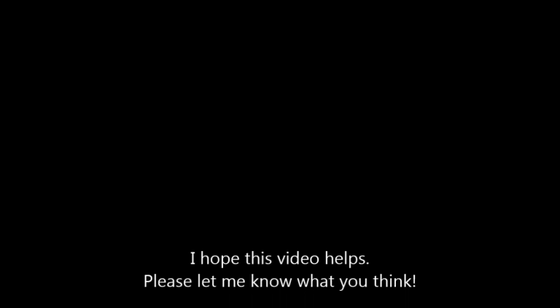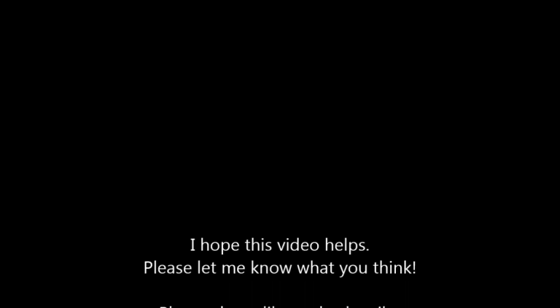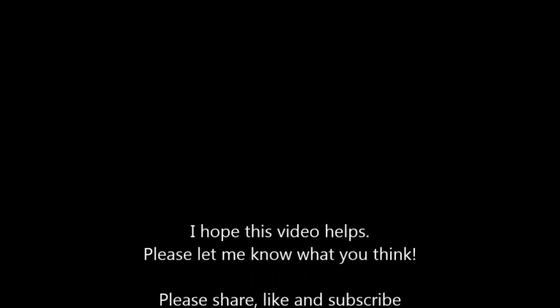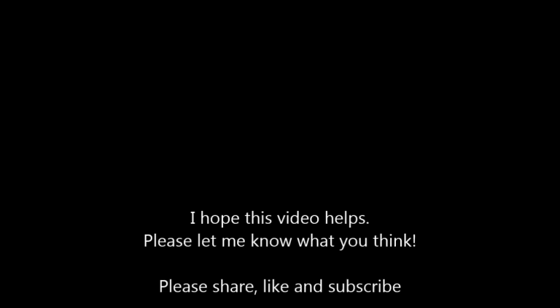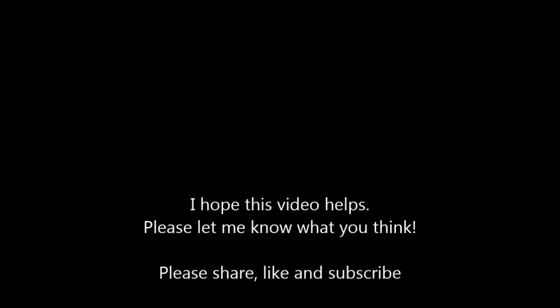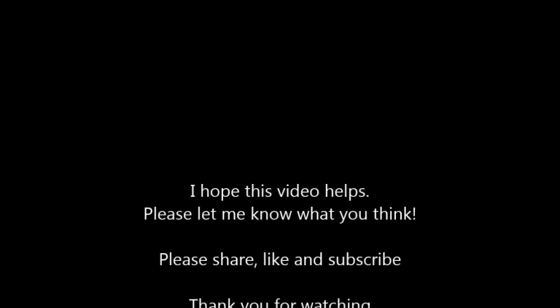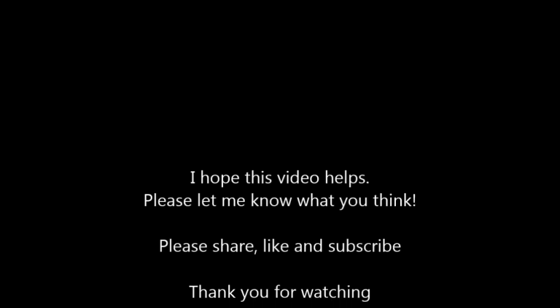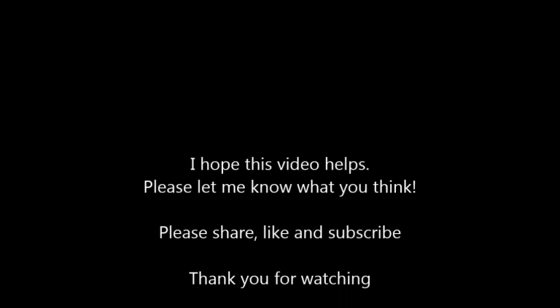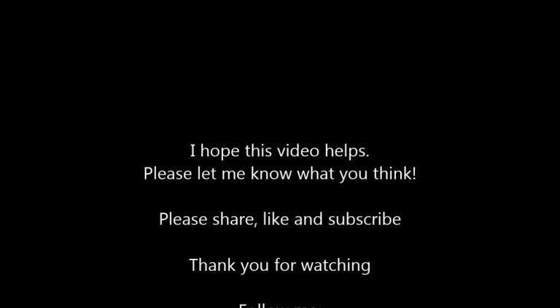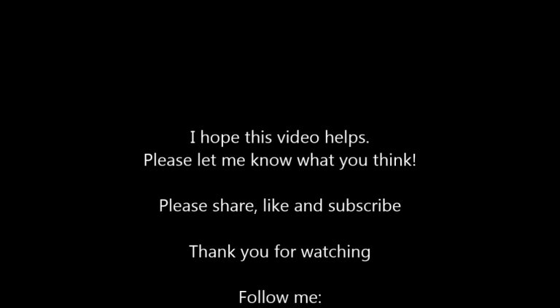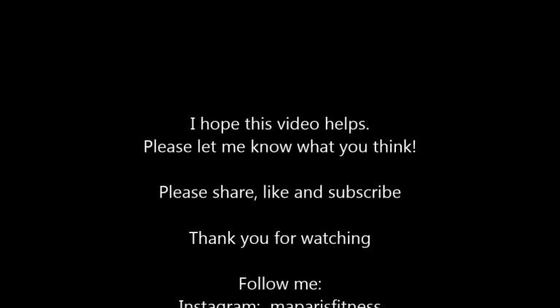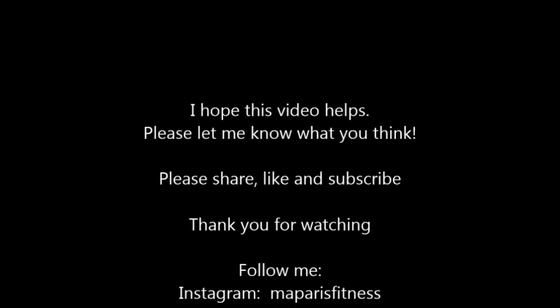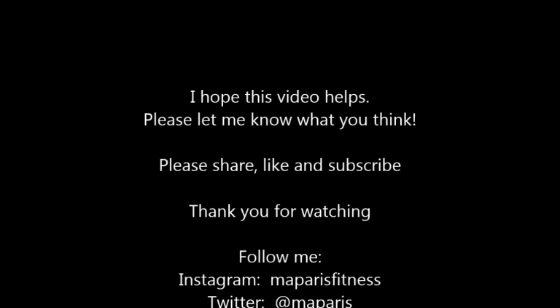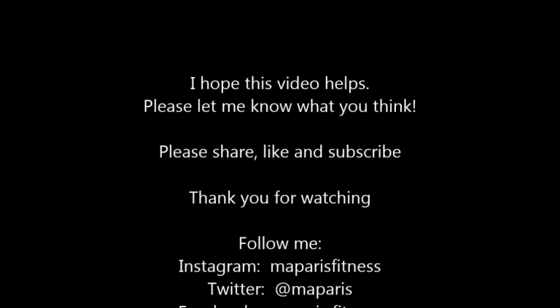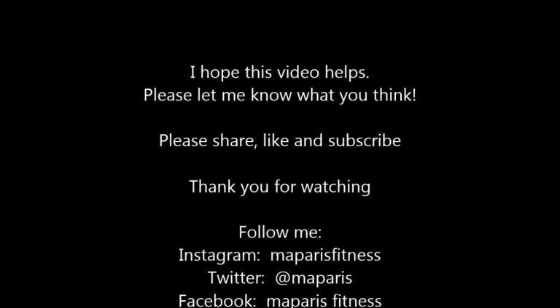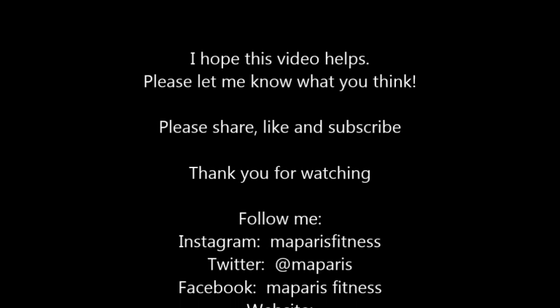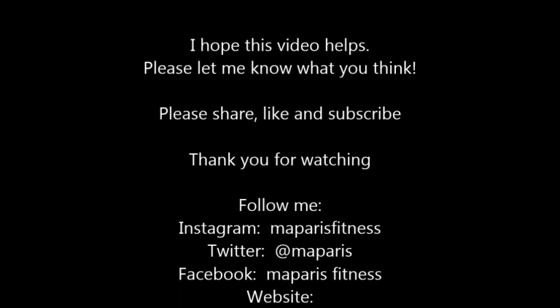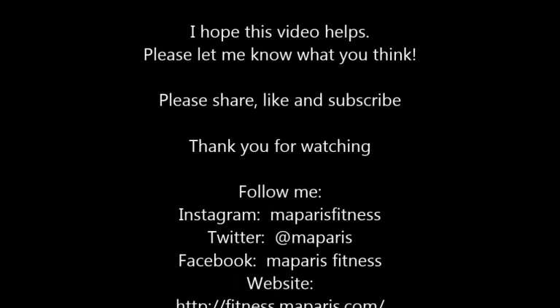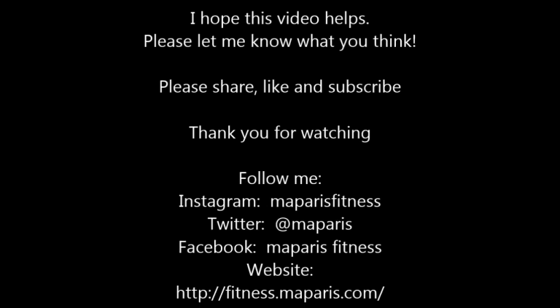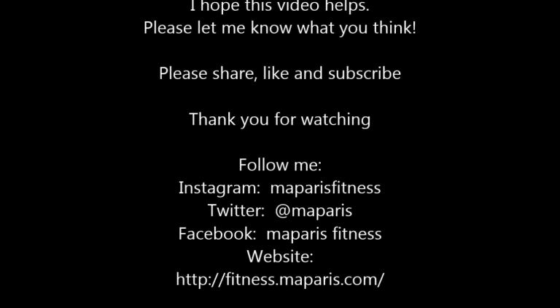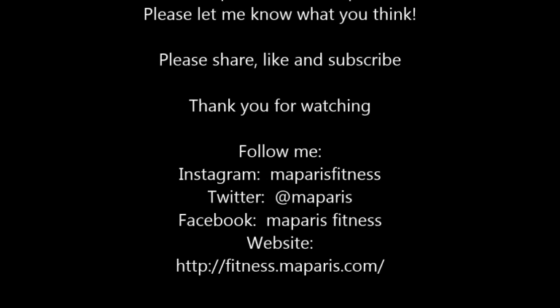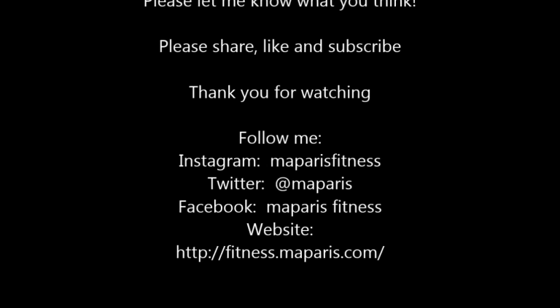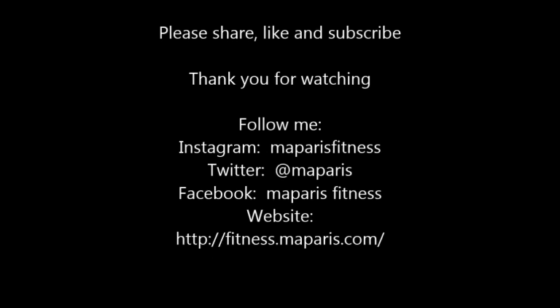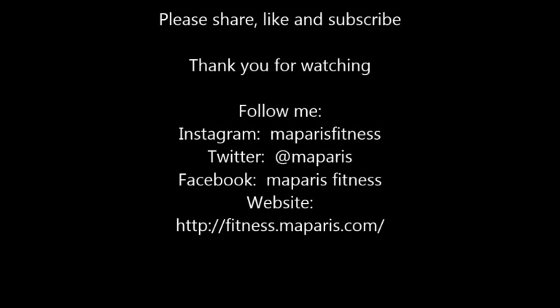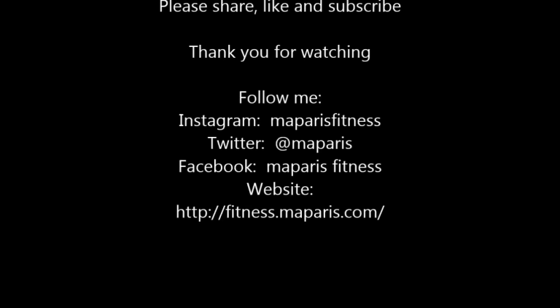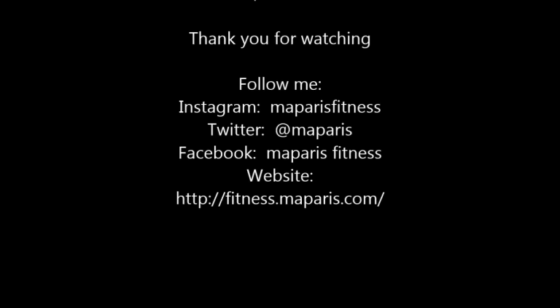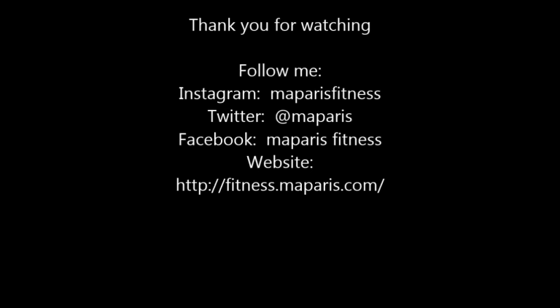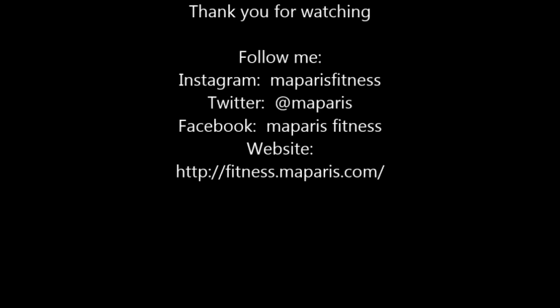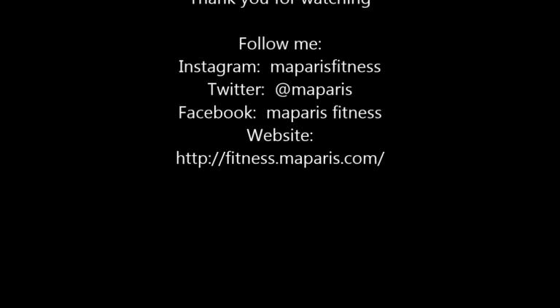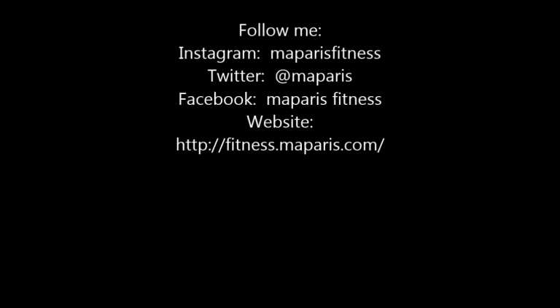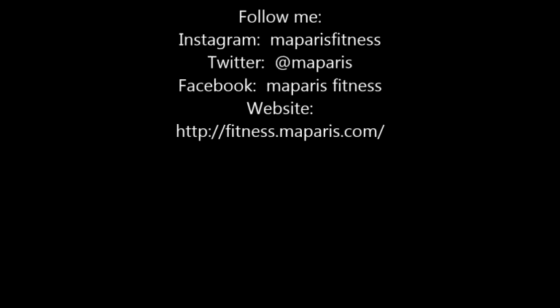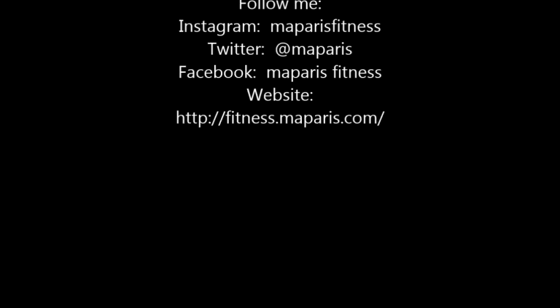I hope this video helps. Don't forget to subscribe to my channel, like and share some of the videos. Thanks.